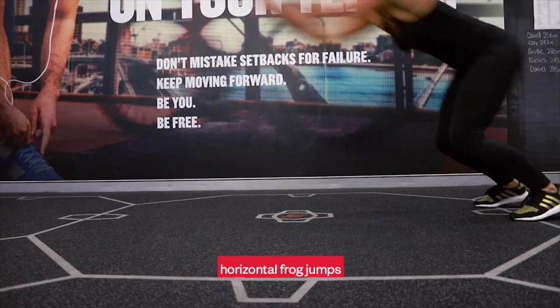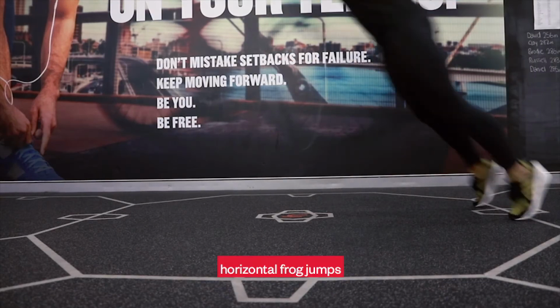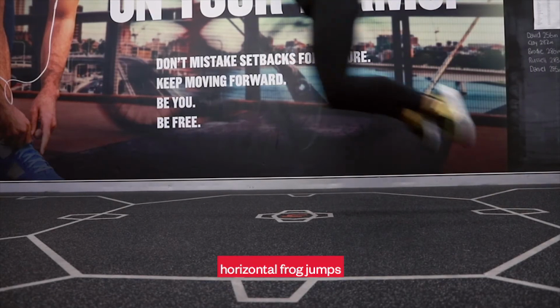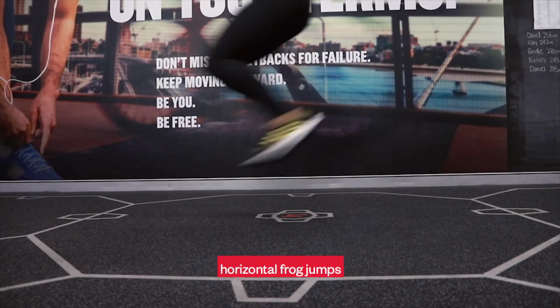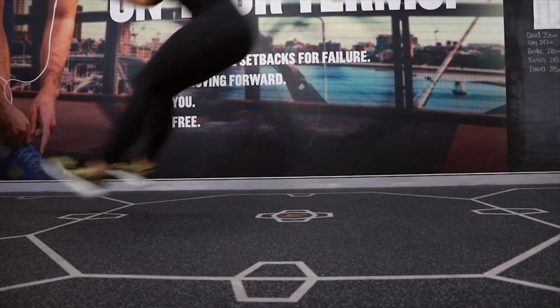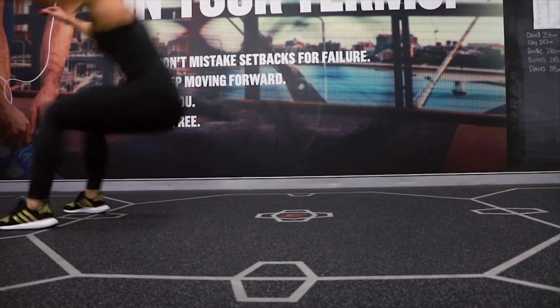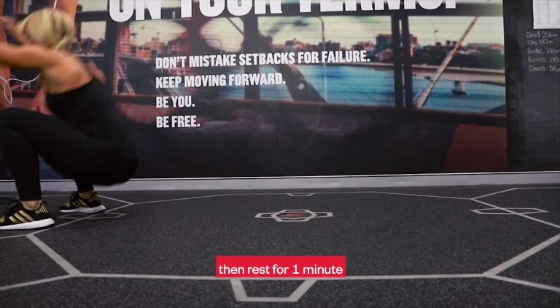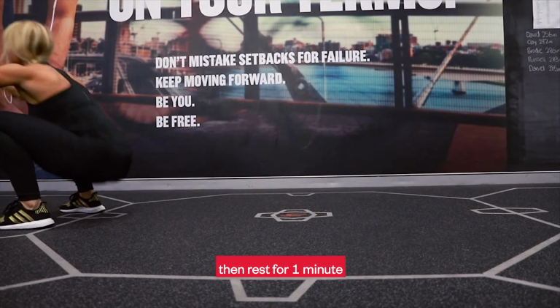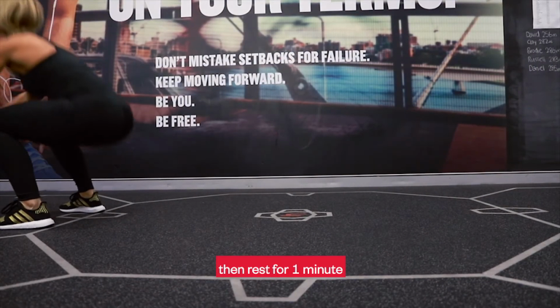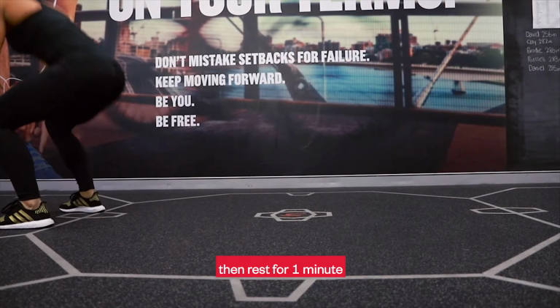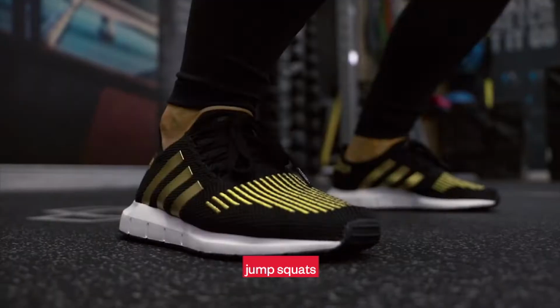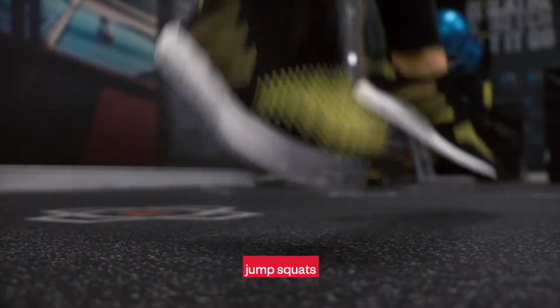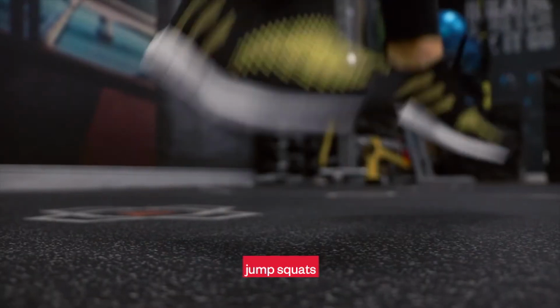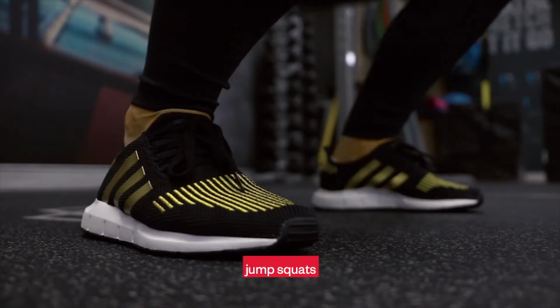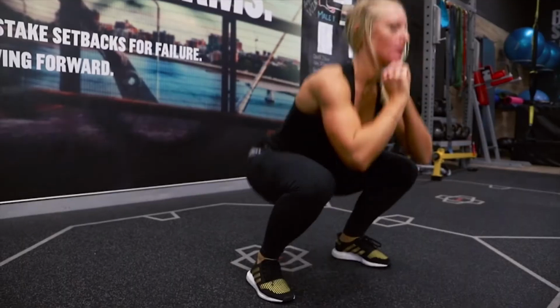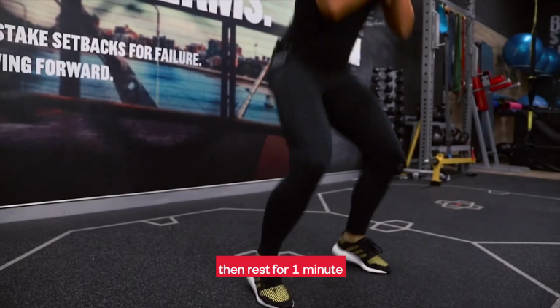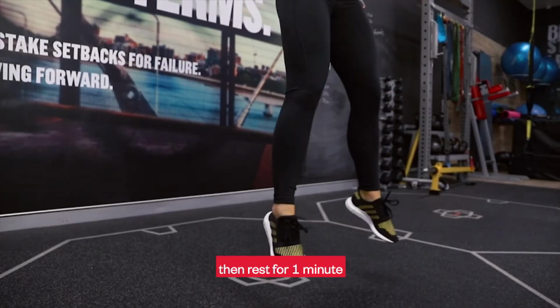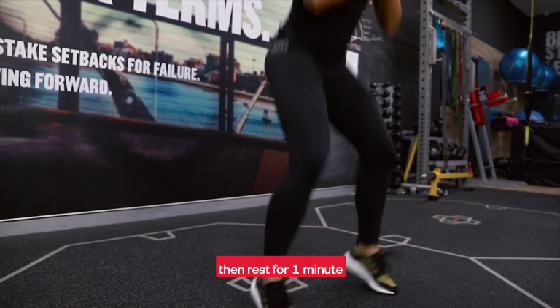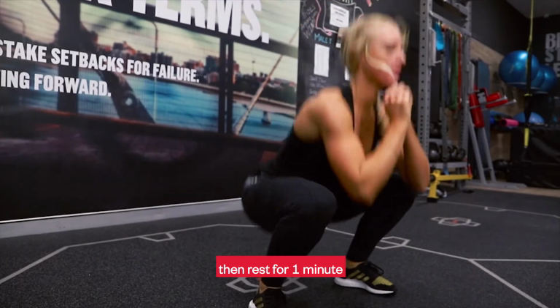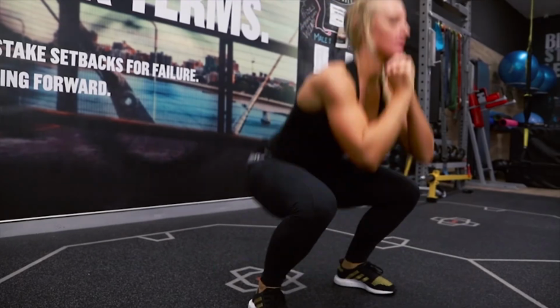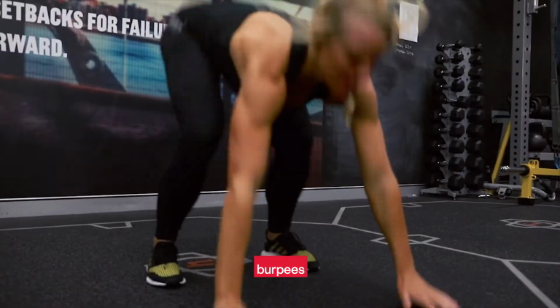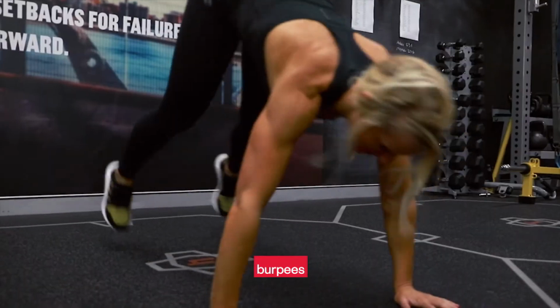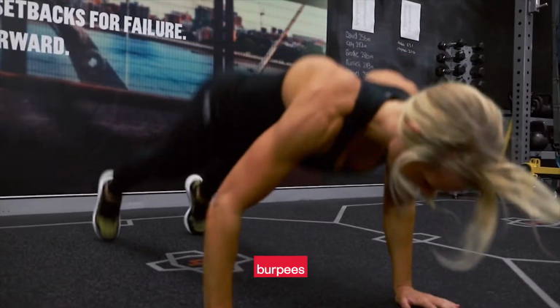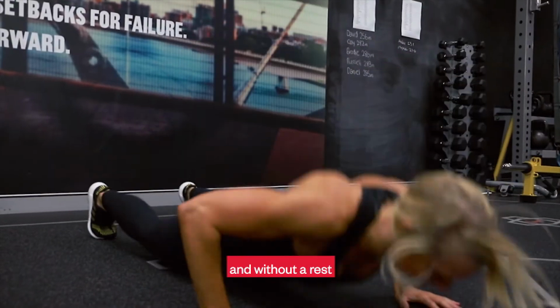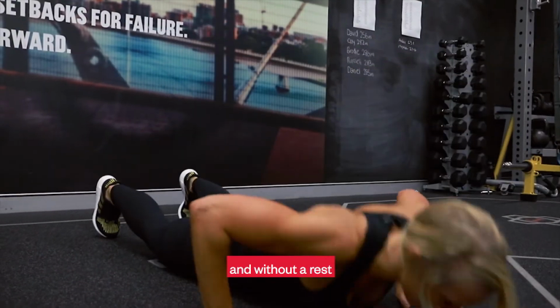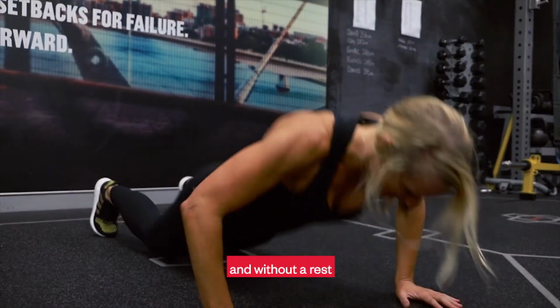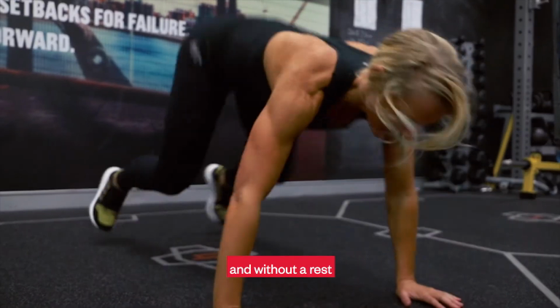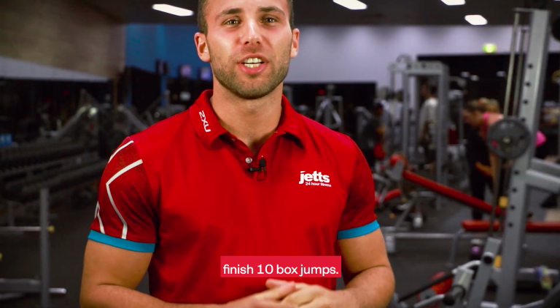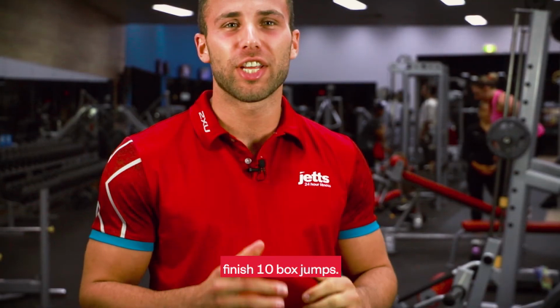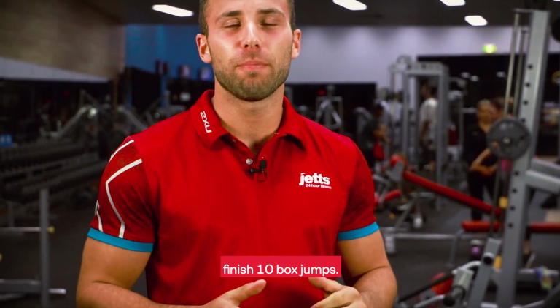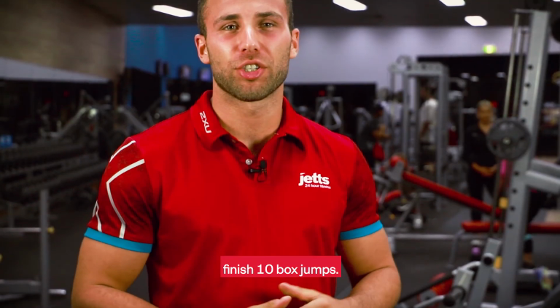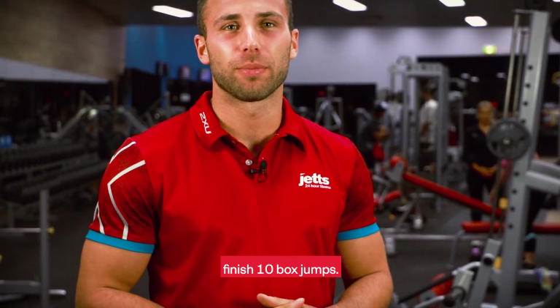Horizontal frog jumps, then rest for one minute, jump squats, then rest for one minute, burpees and without a rest, finish 10 box jumps.